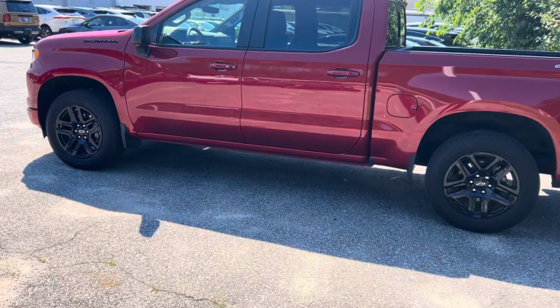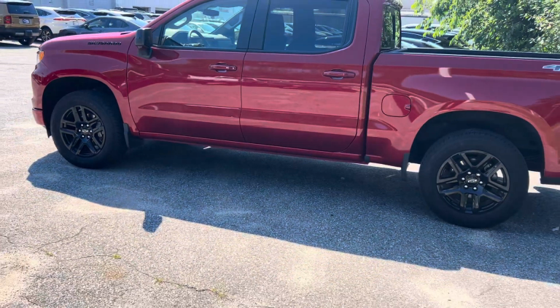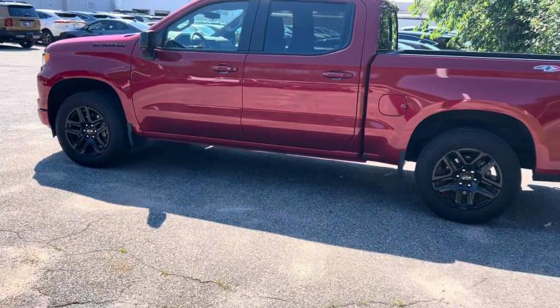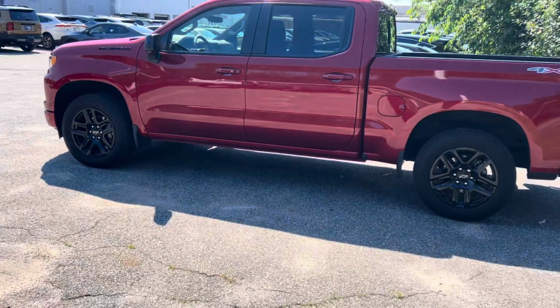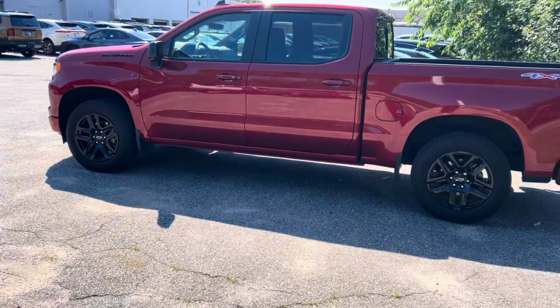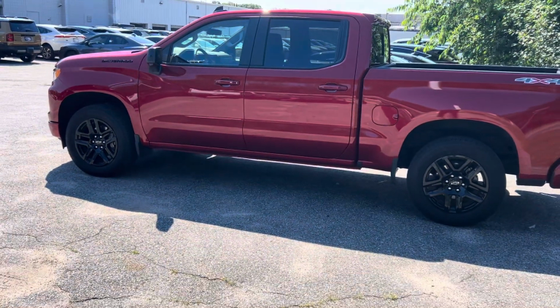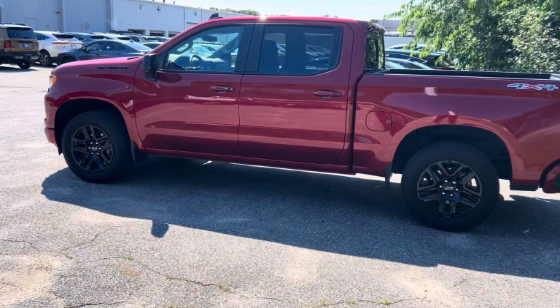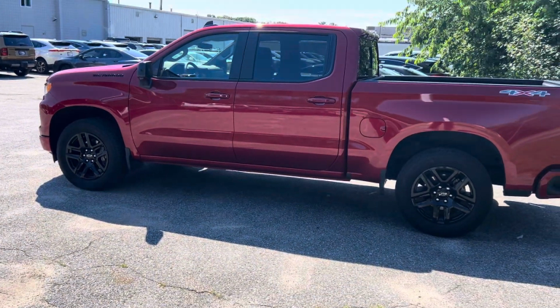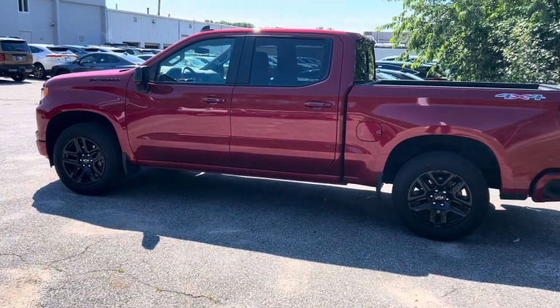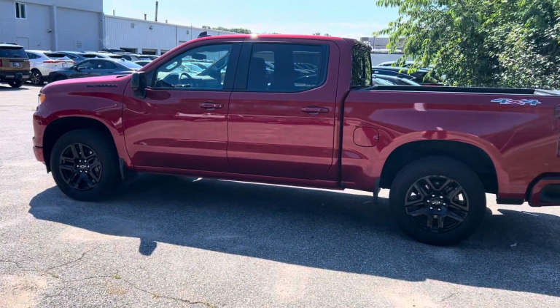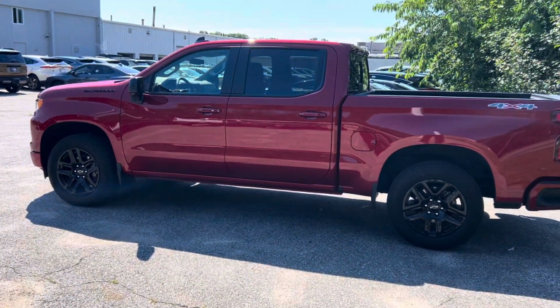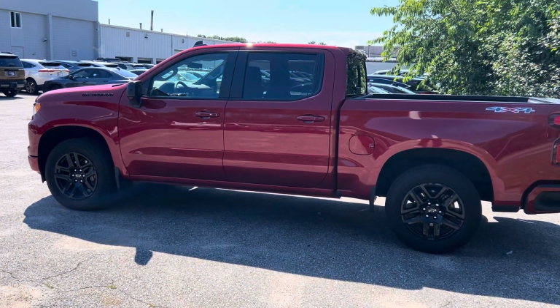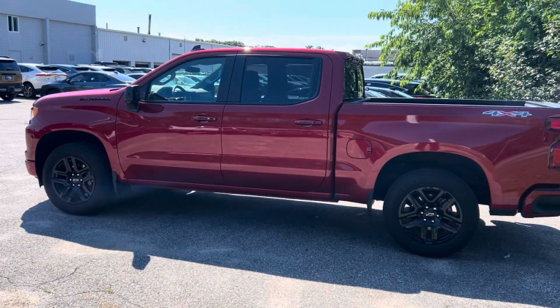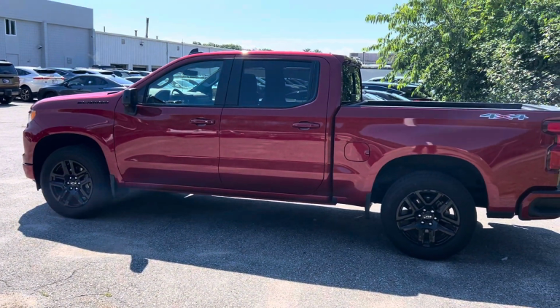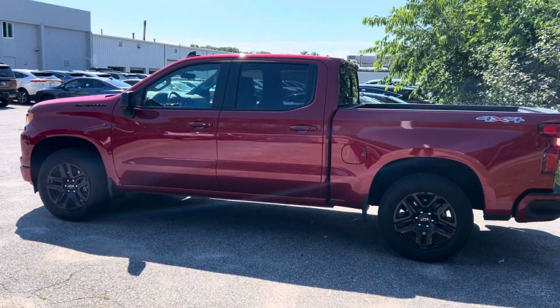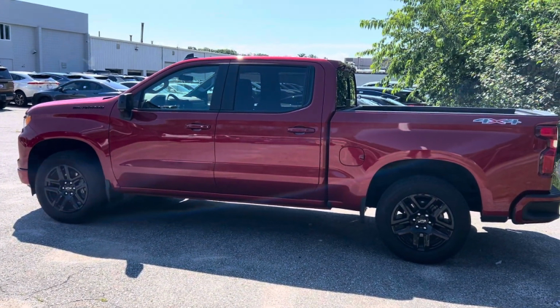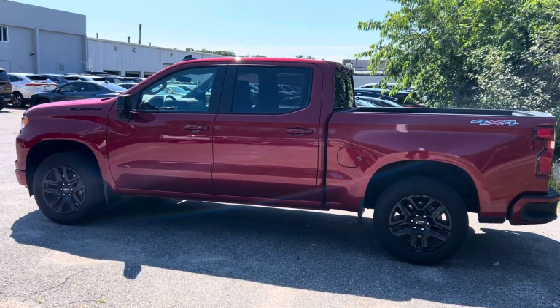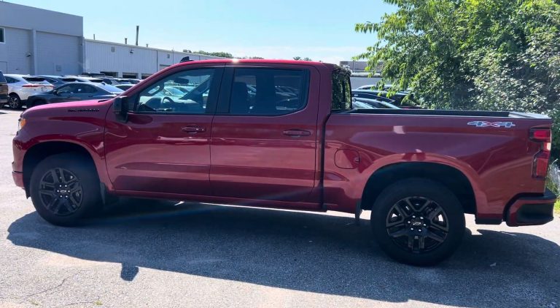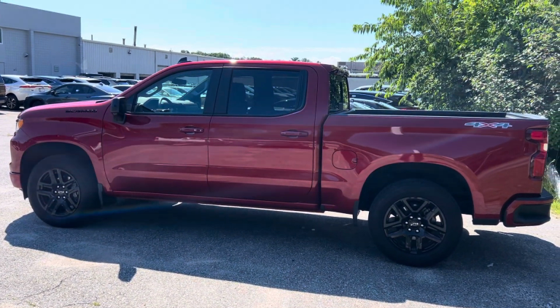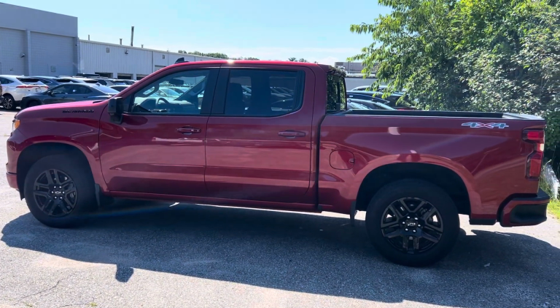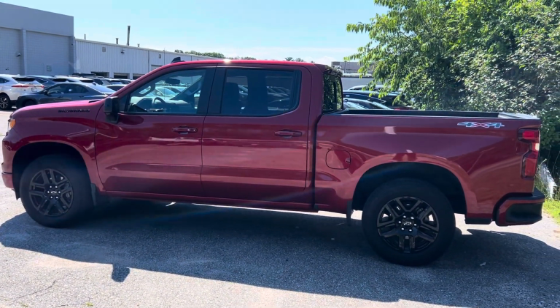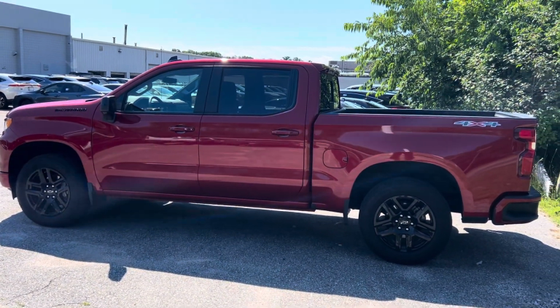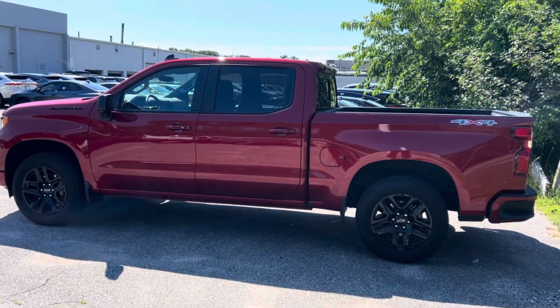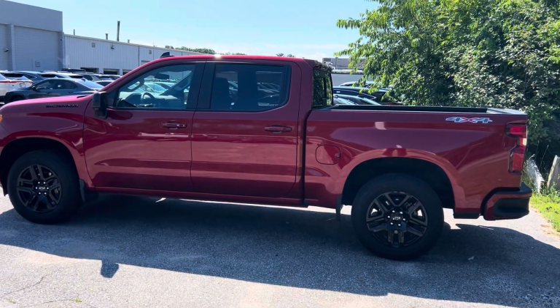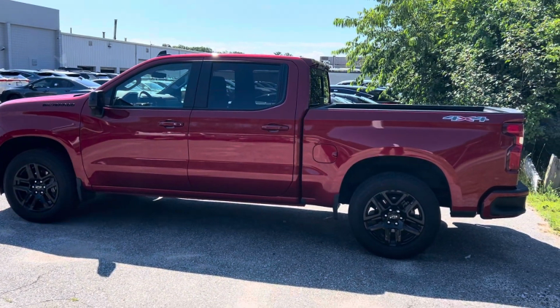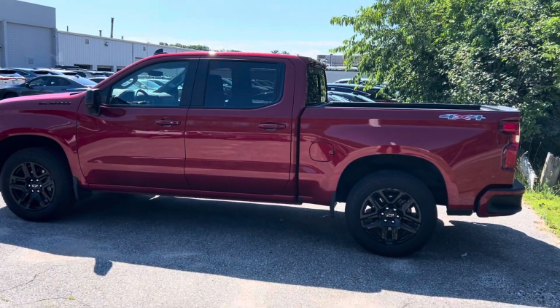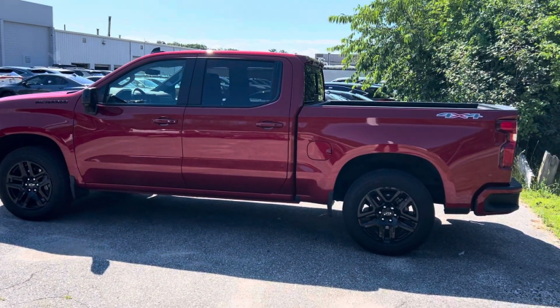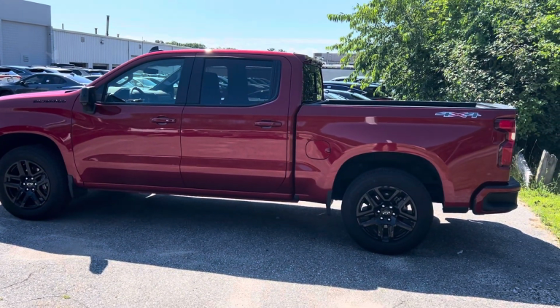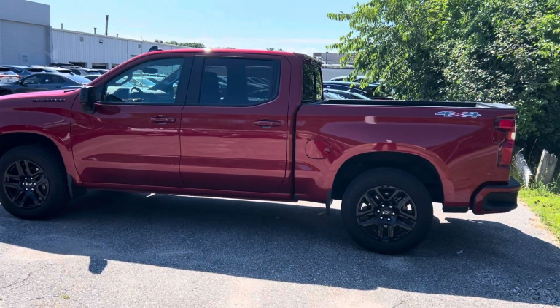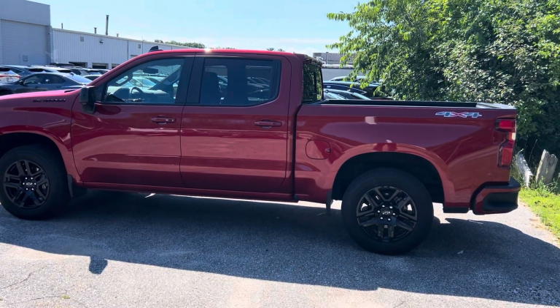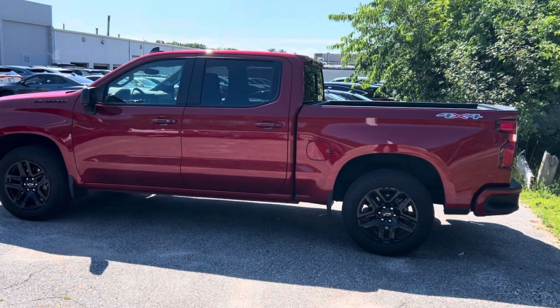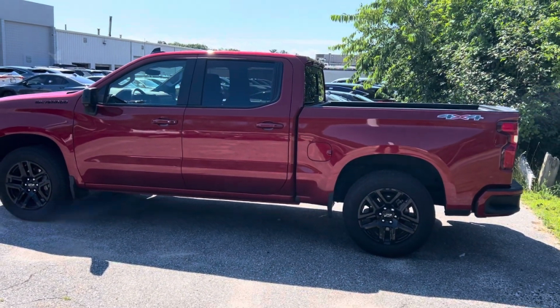So yeah, that's the 2024 Chevy Silverado 1500. Thanks Kimberly.